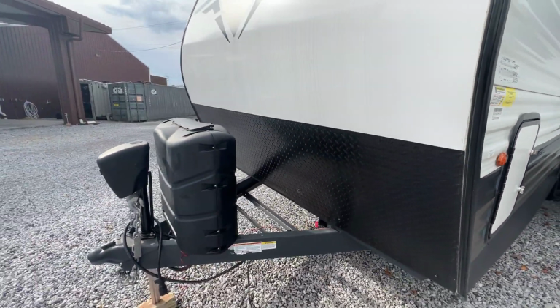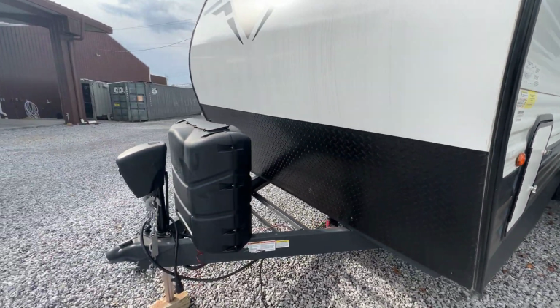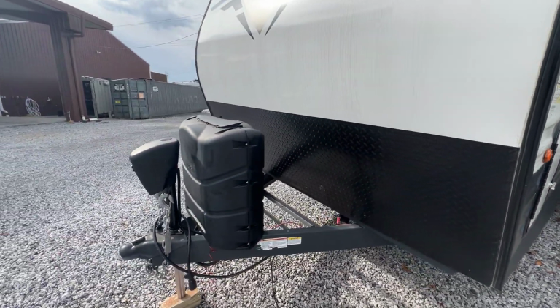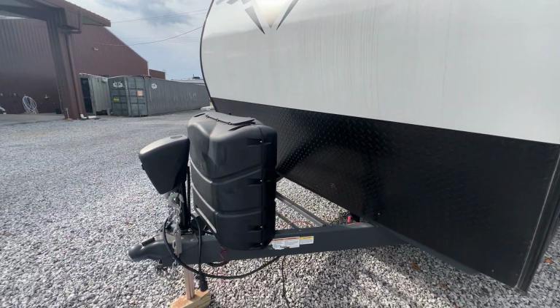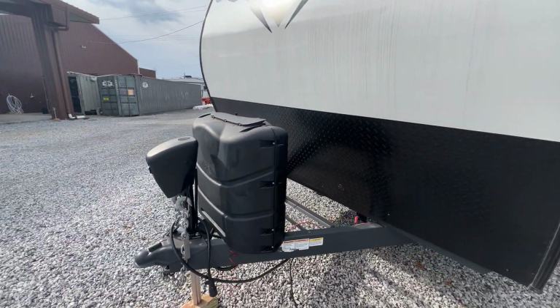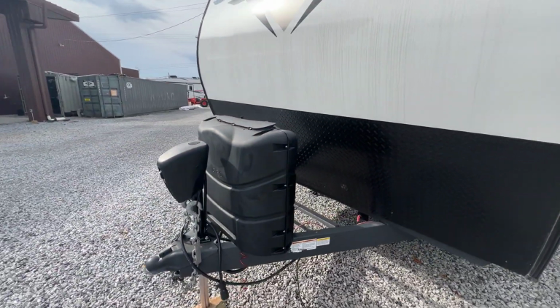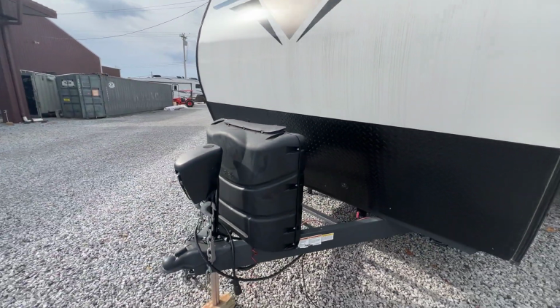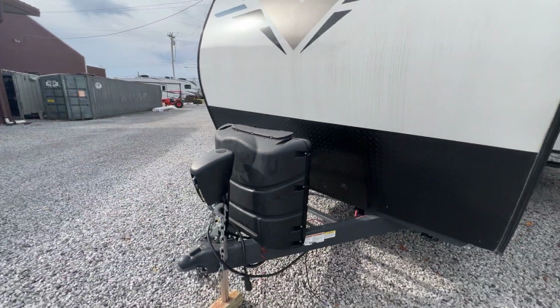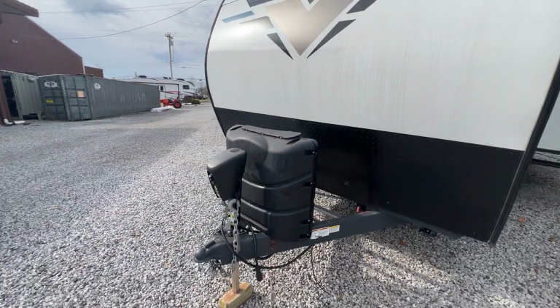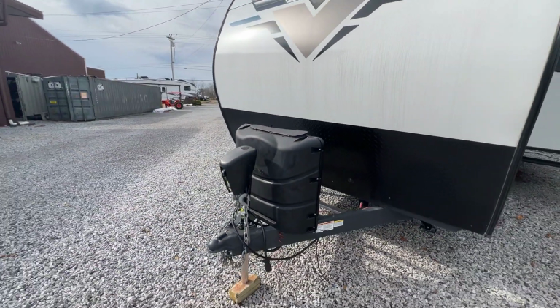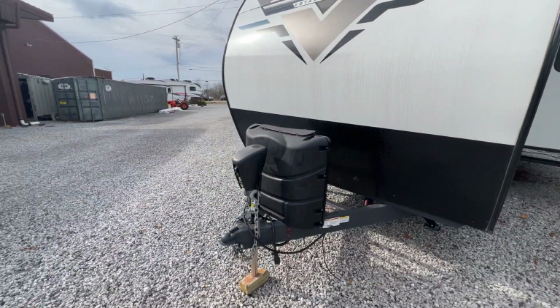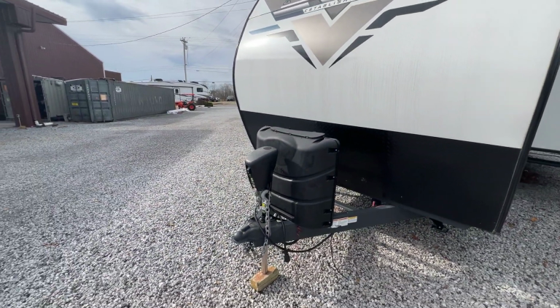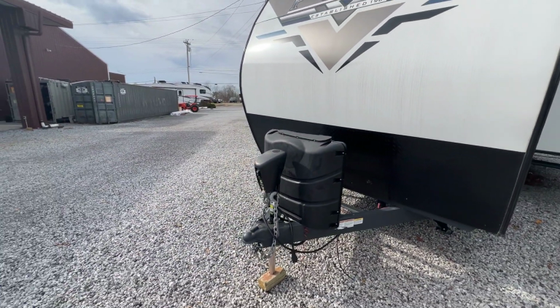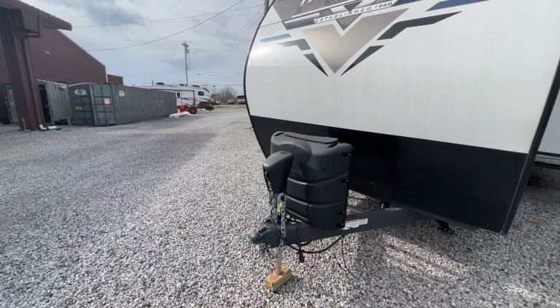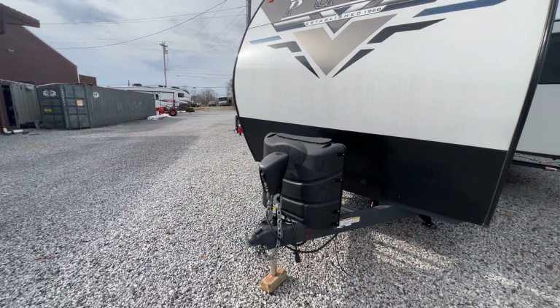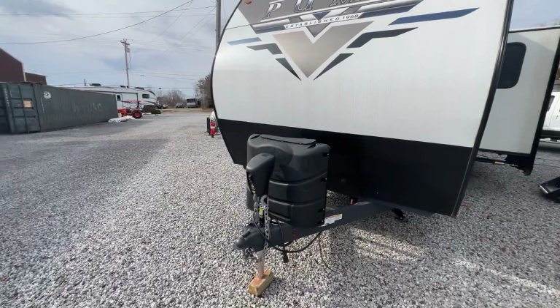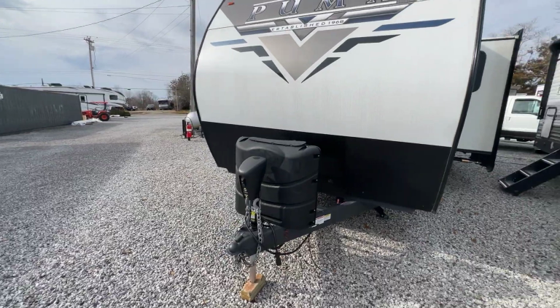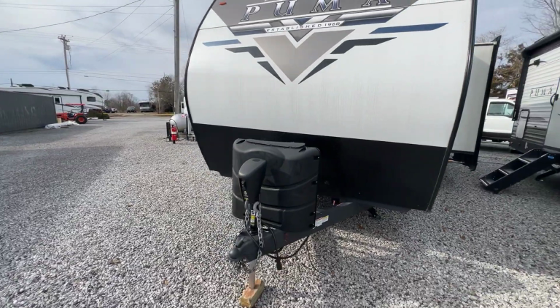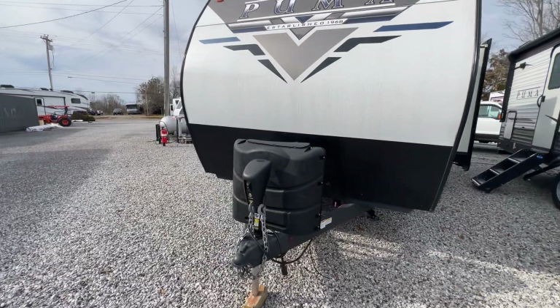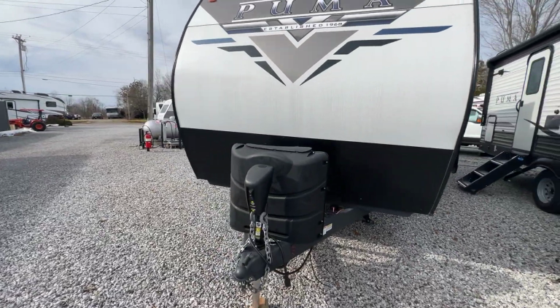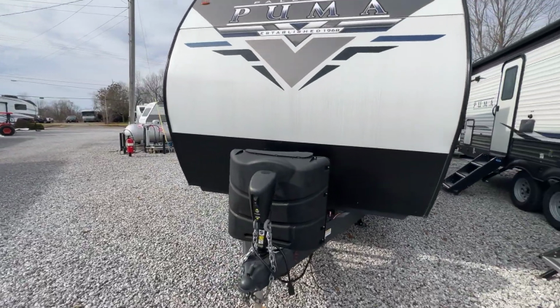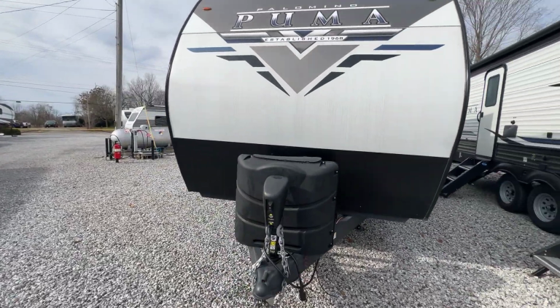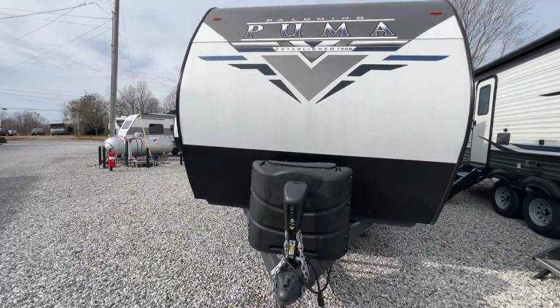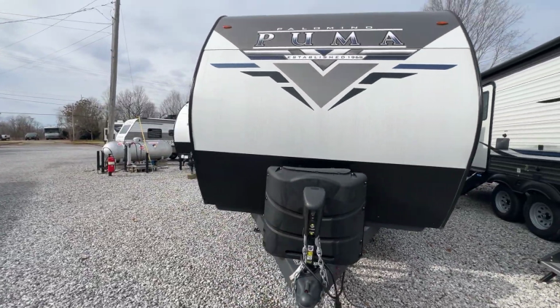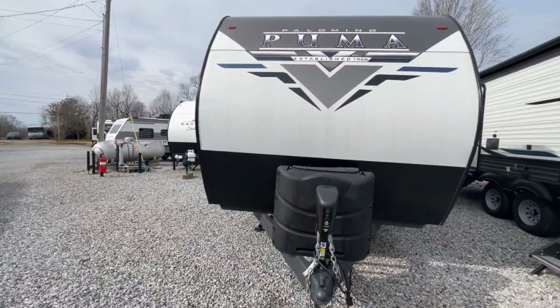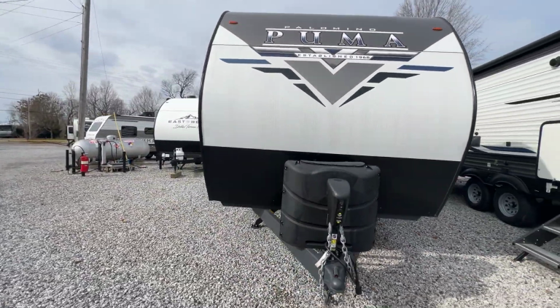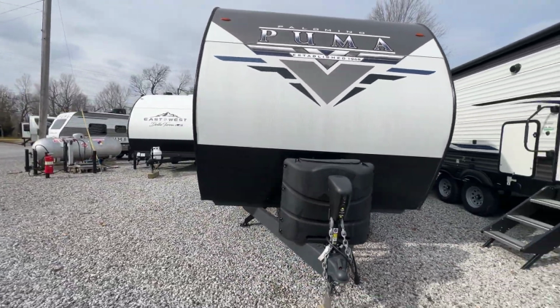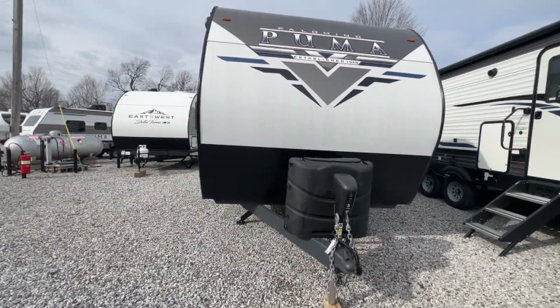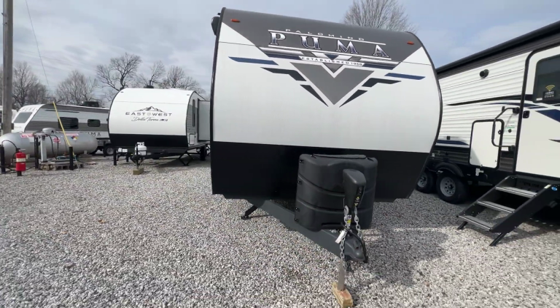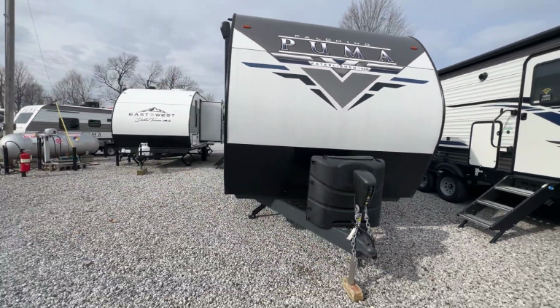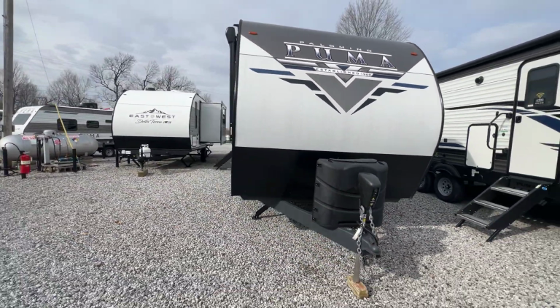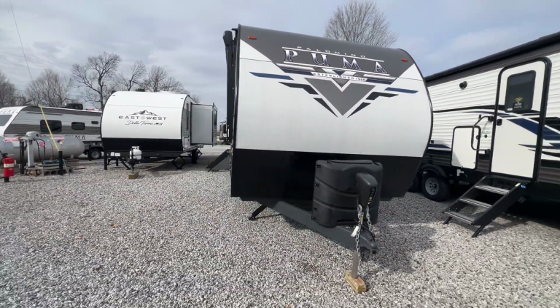Dual propane bottles on the front. Electric tongue jack. That lower portion of diamond plate metal is actually a rock guard, which is nice.